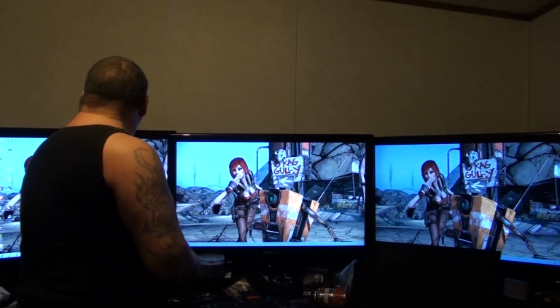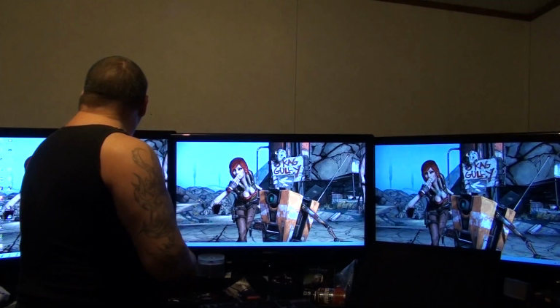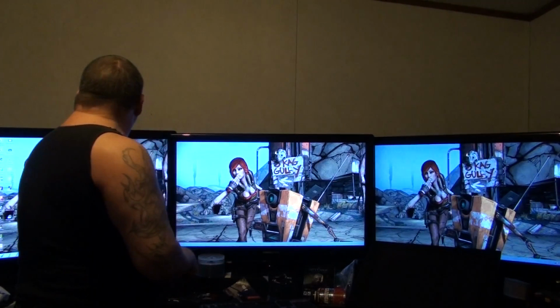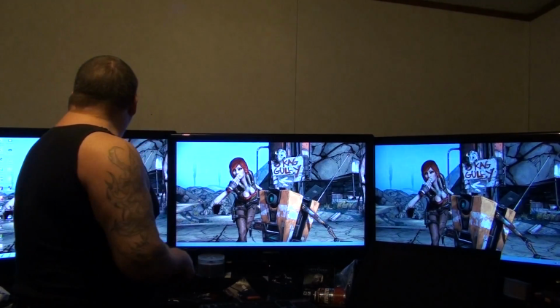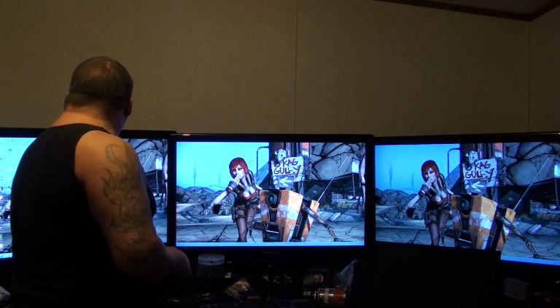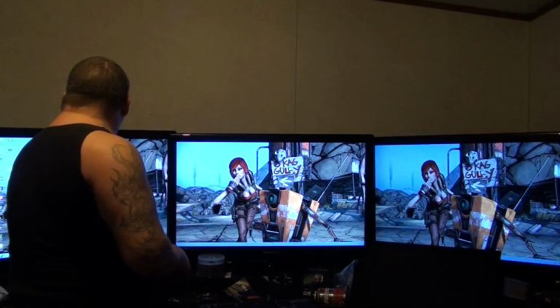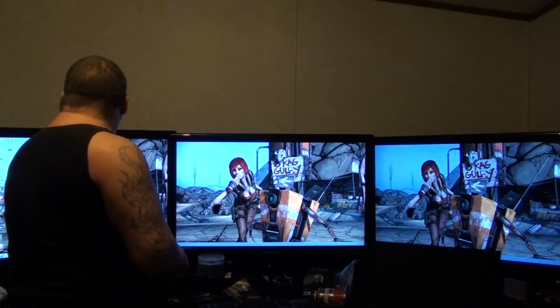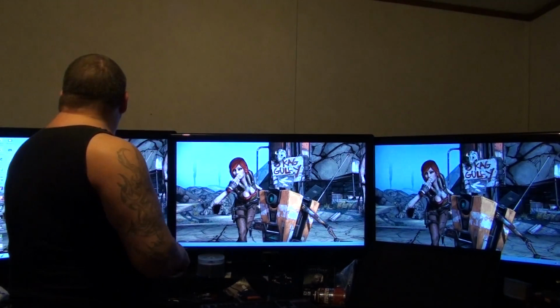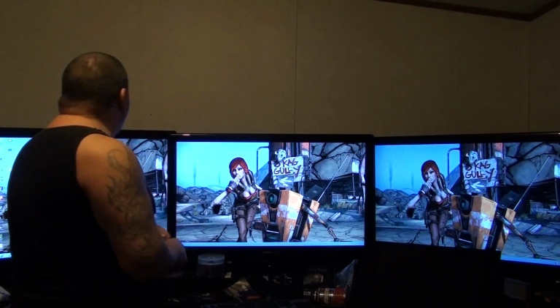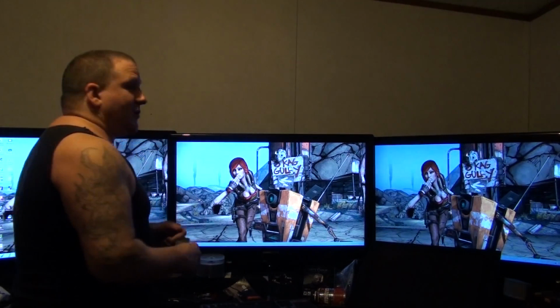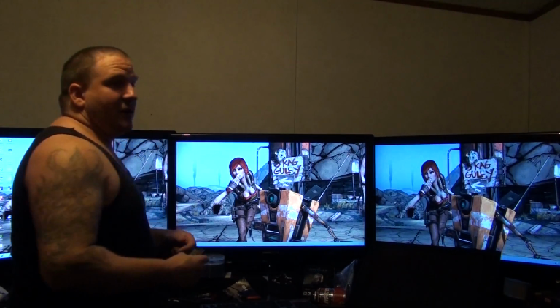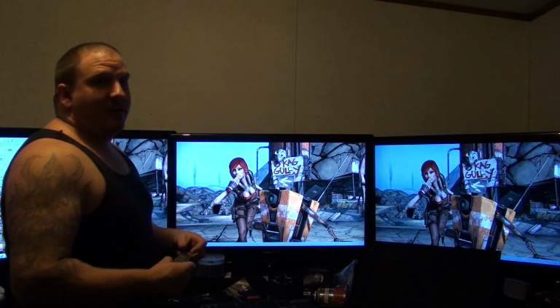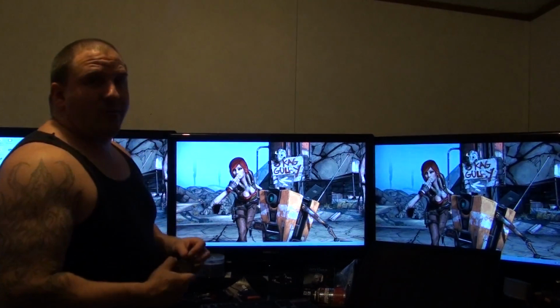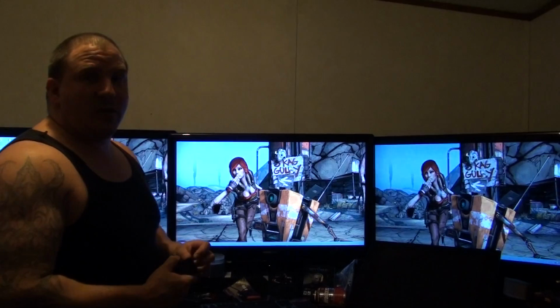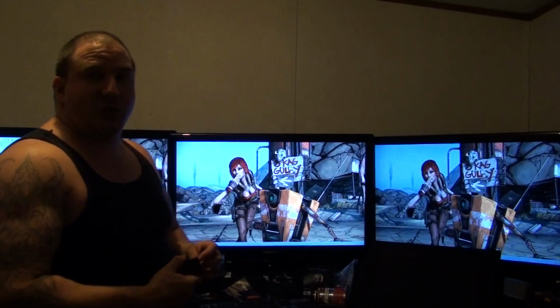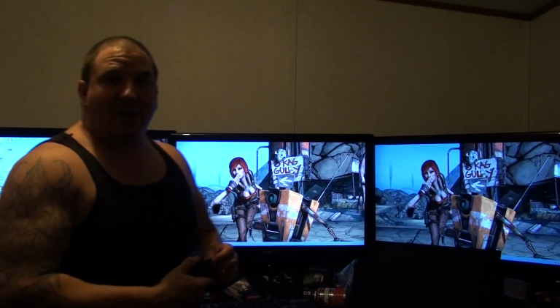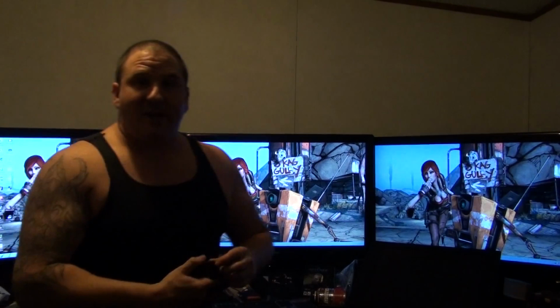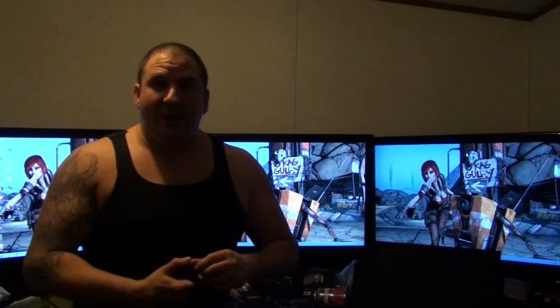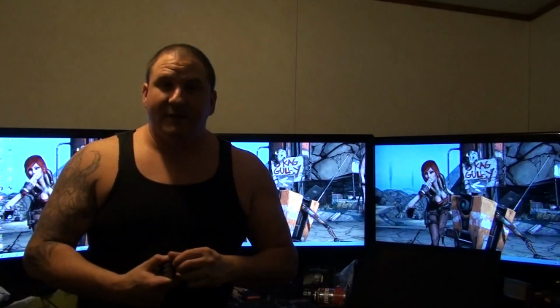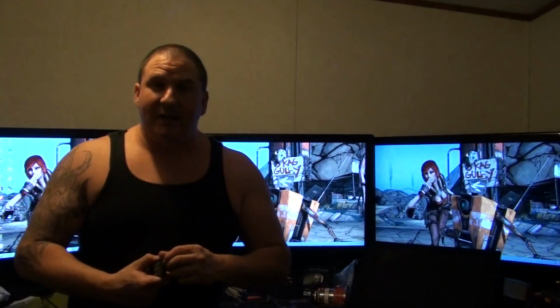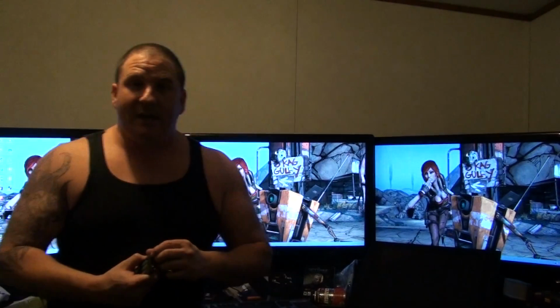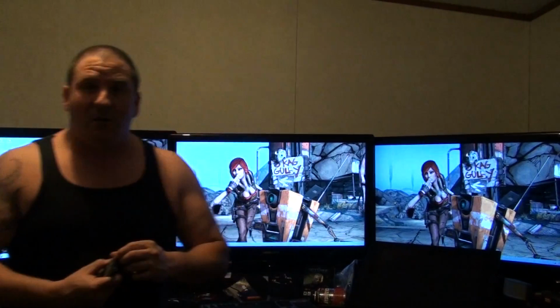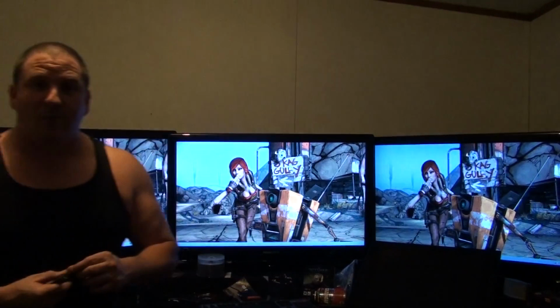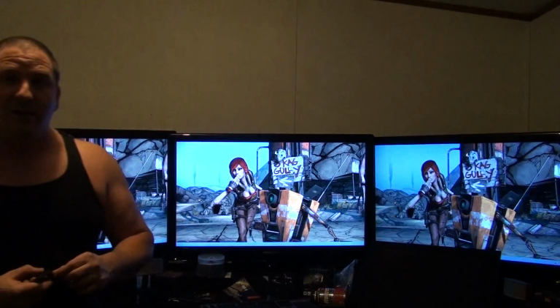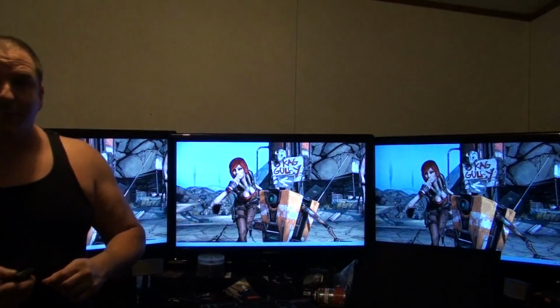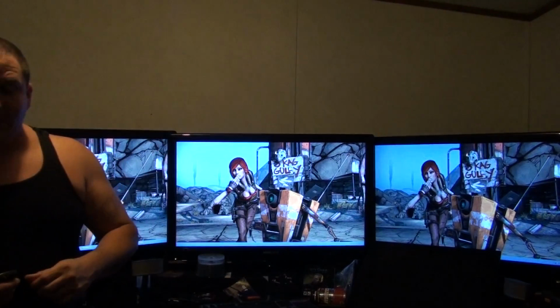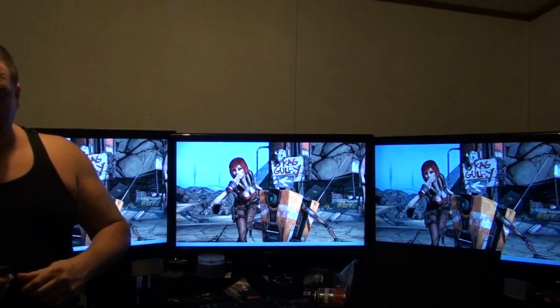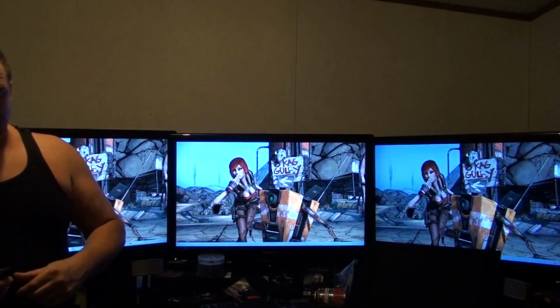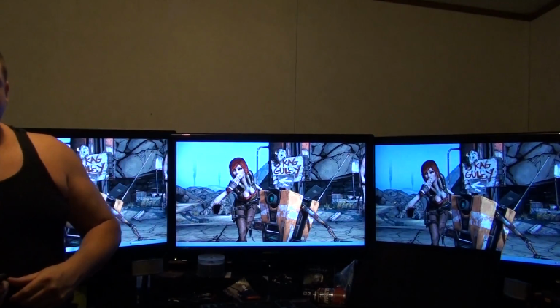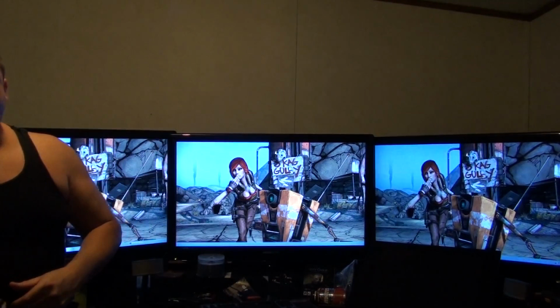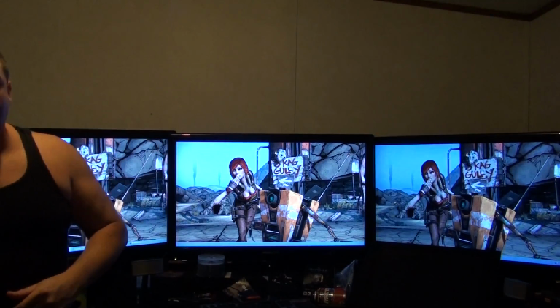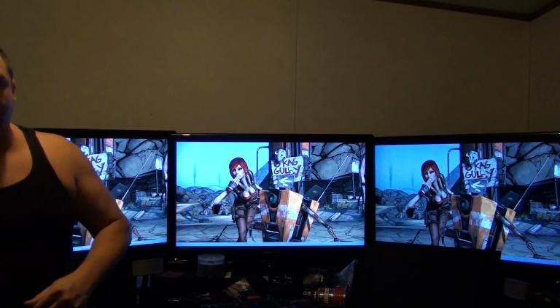So, I'm going to run some footage here of Witcher and everything else, and hopefully it looks pretty good. Let's take a look.